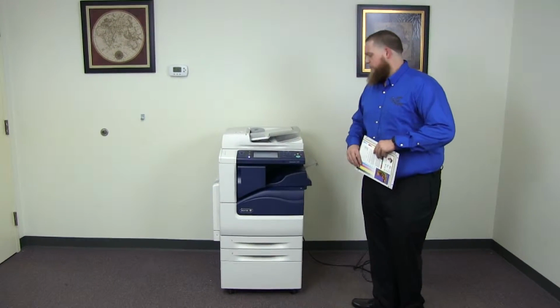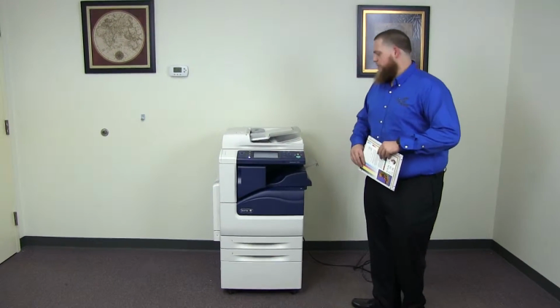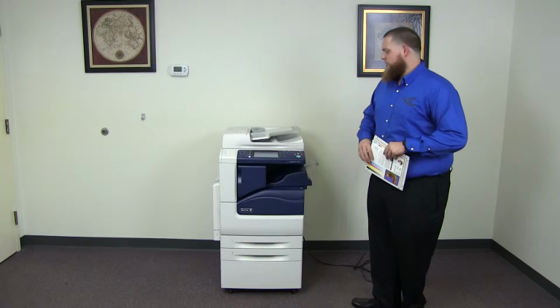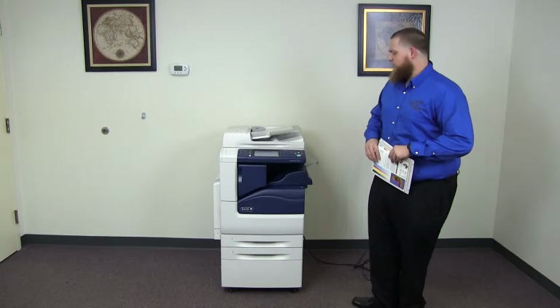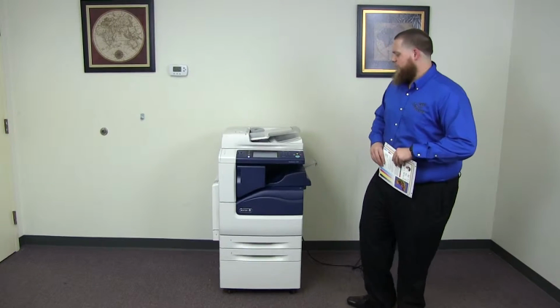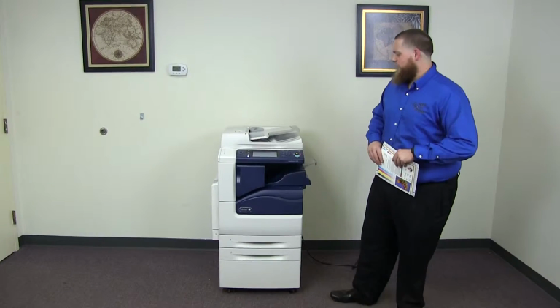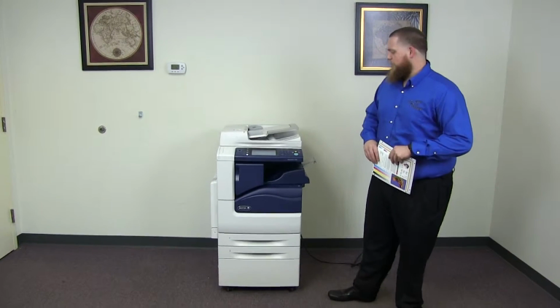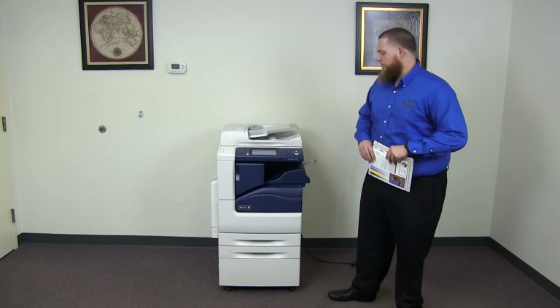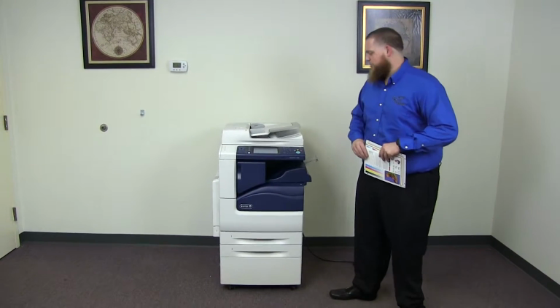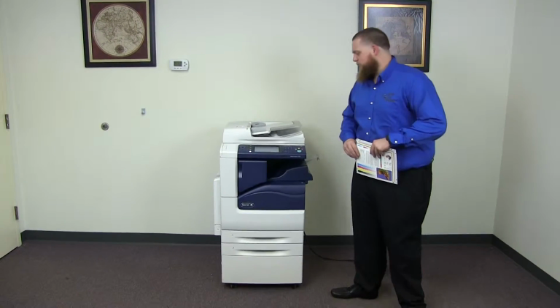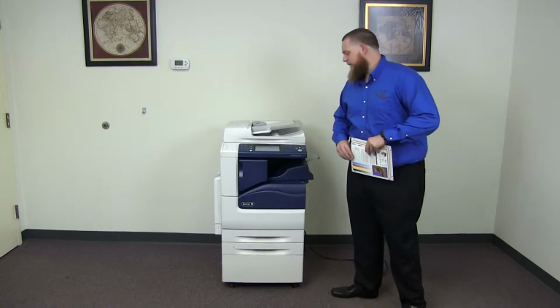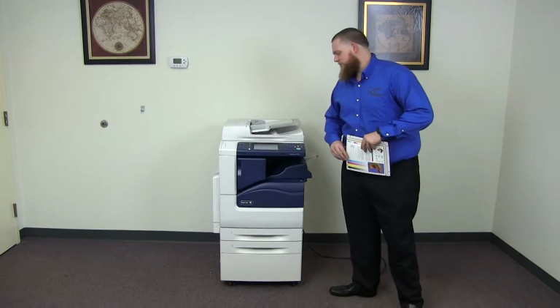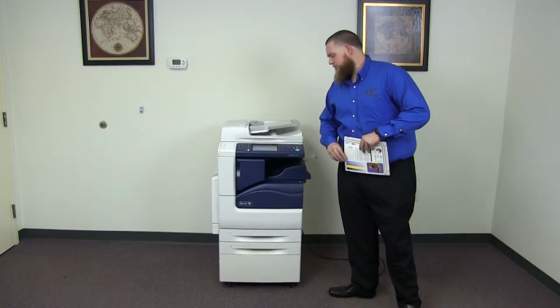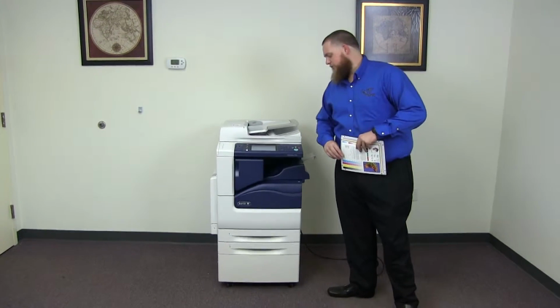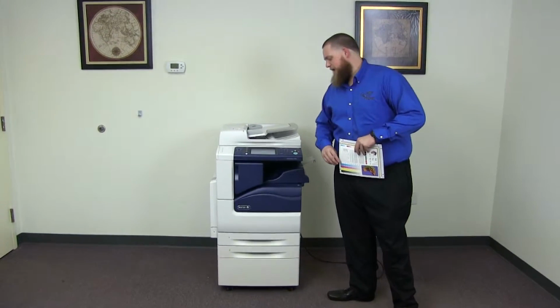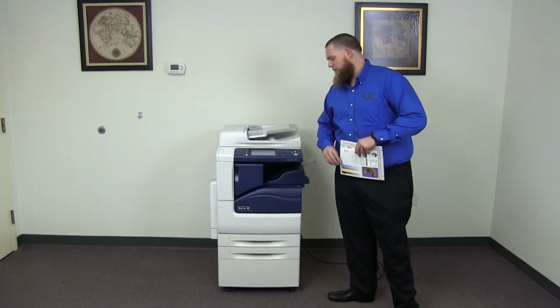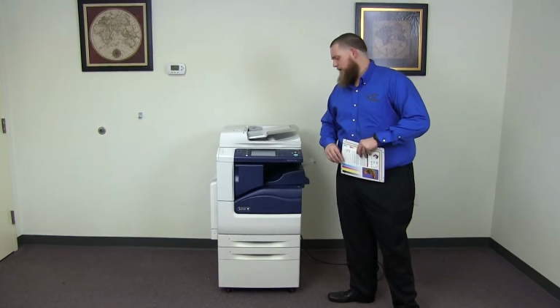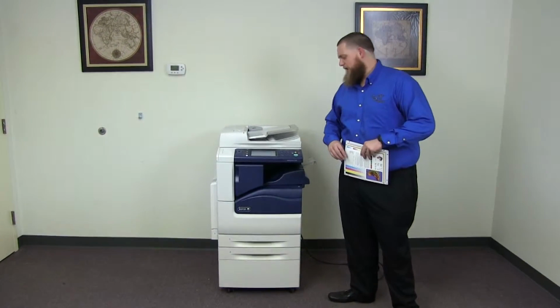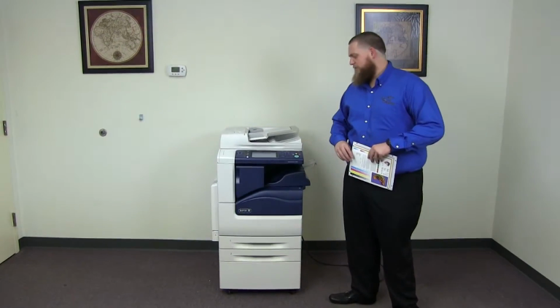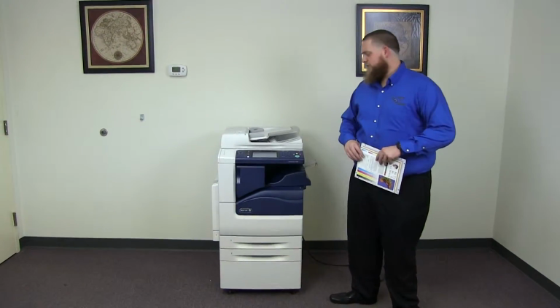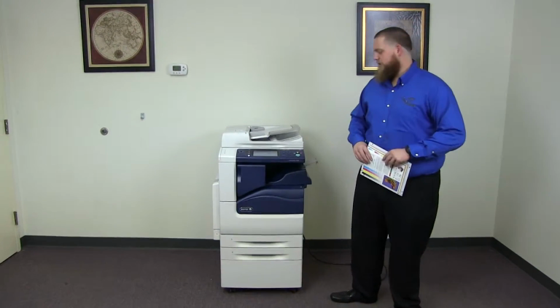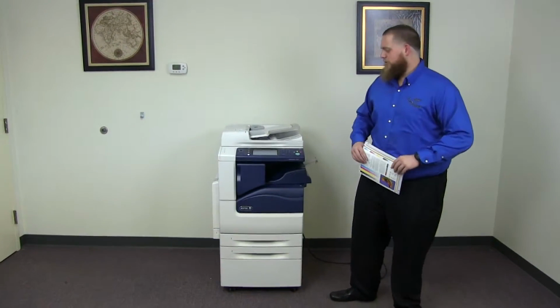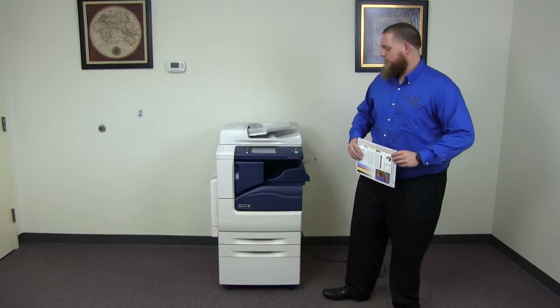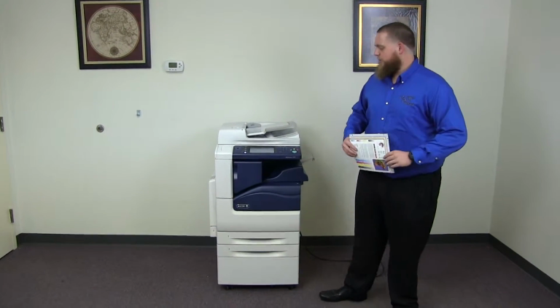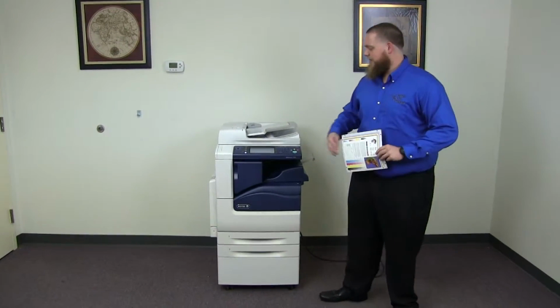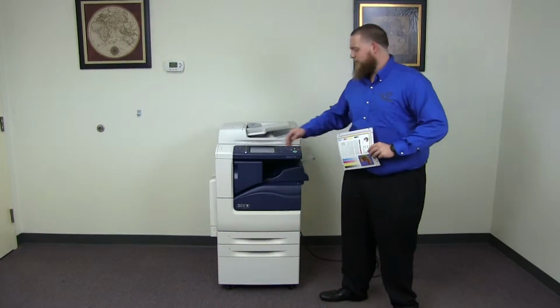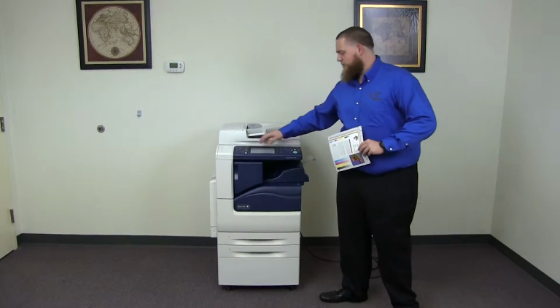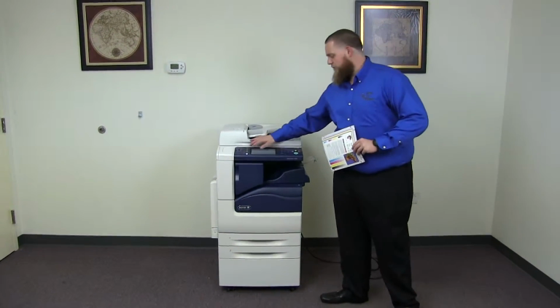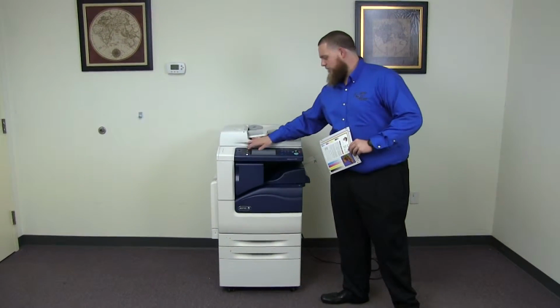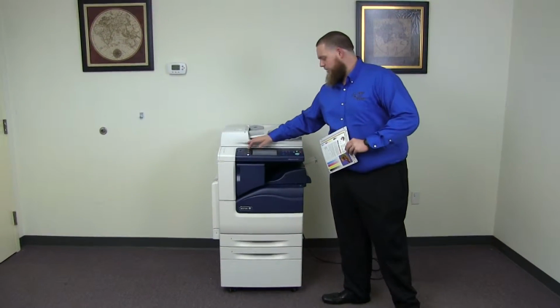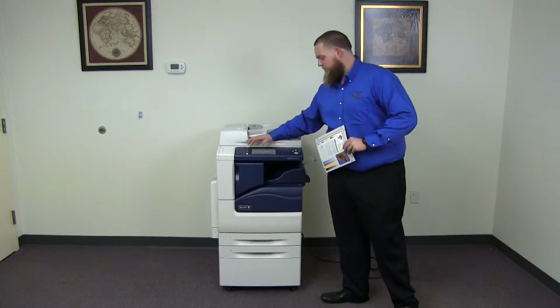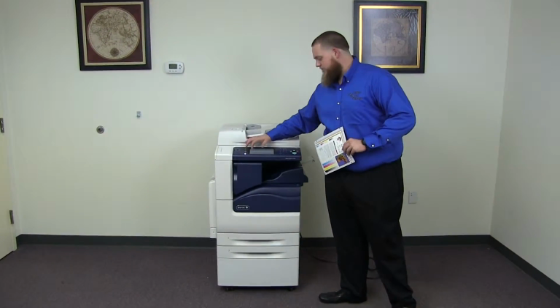The meter on this machine currently reads 2,000 total black and white copies and only 1,000 total color copies.